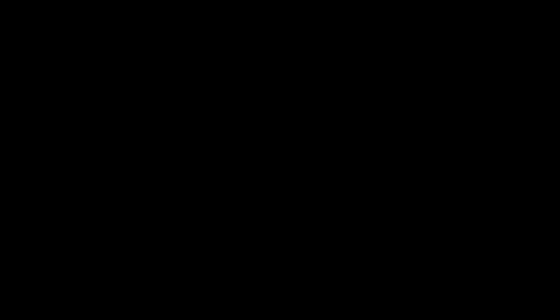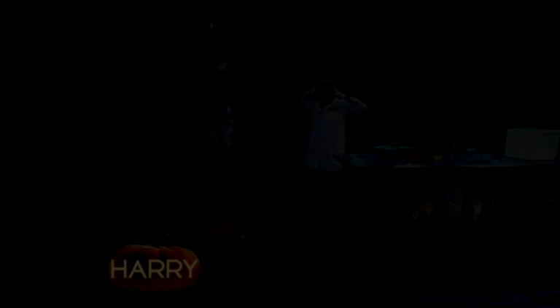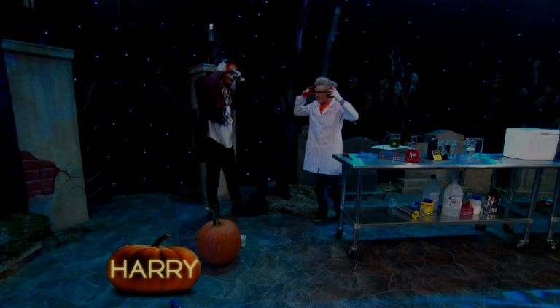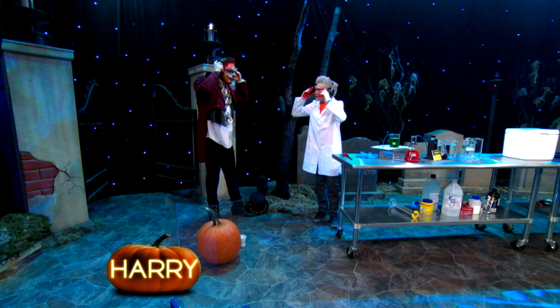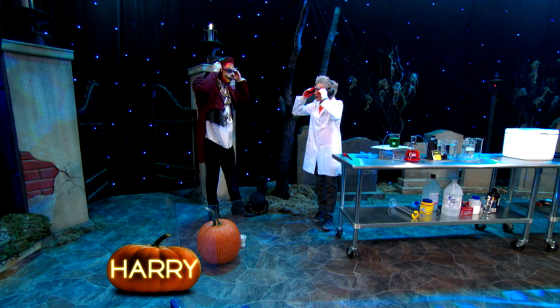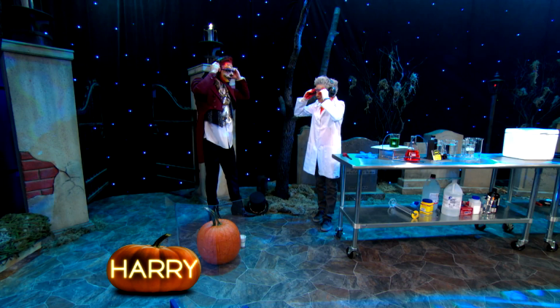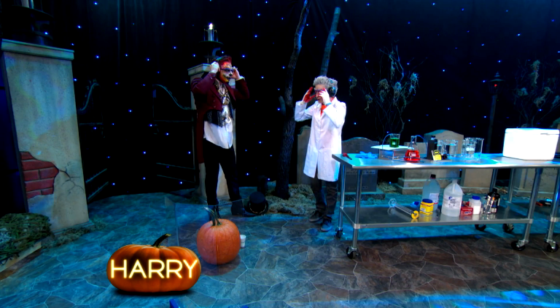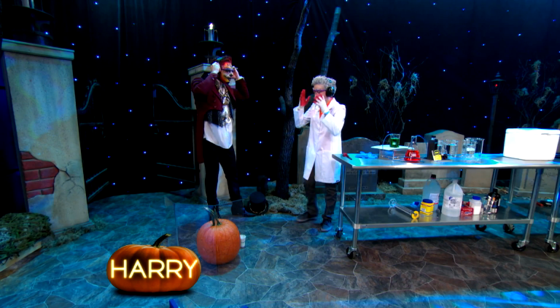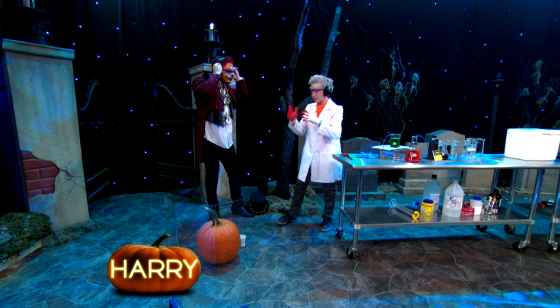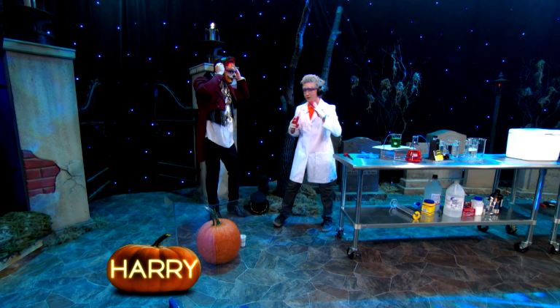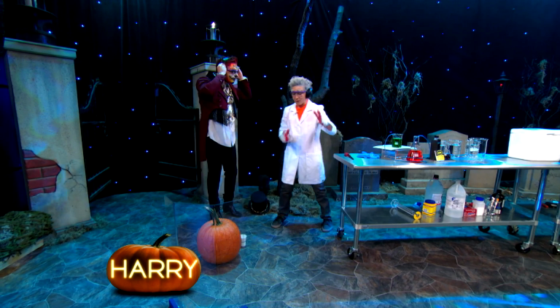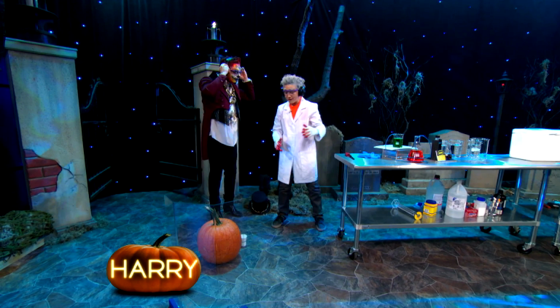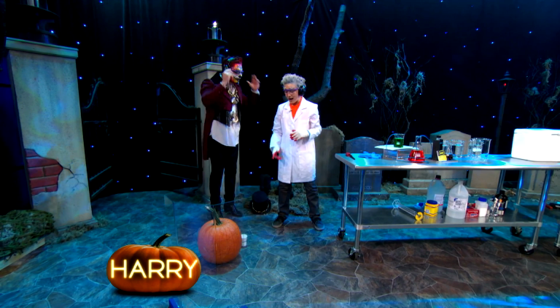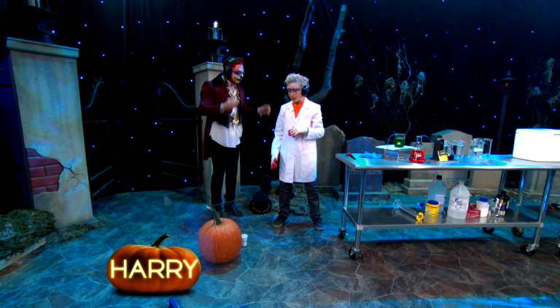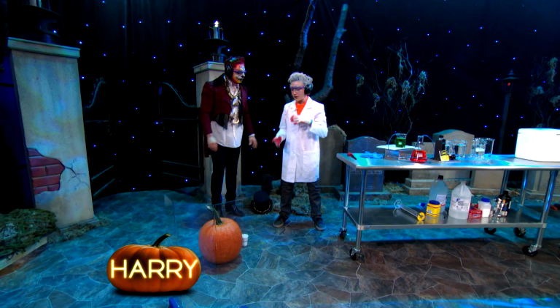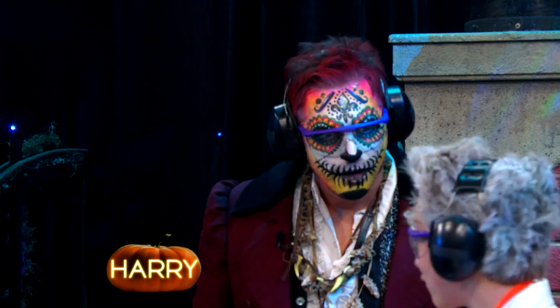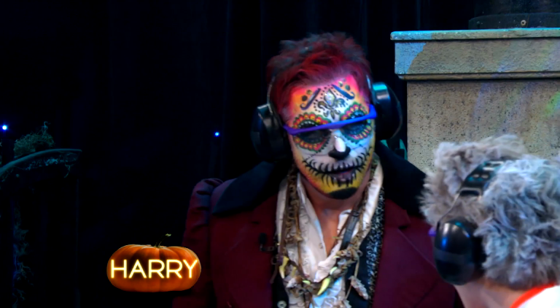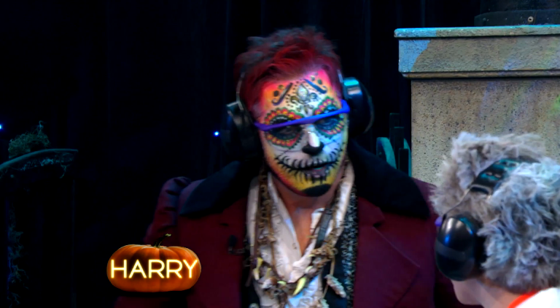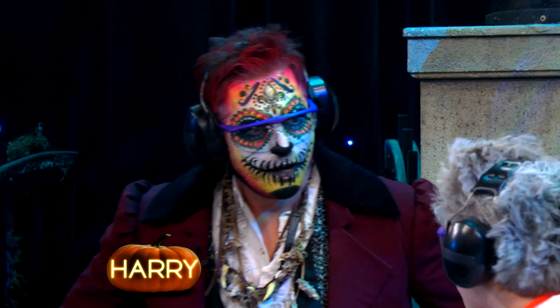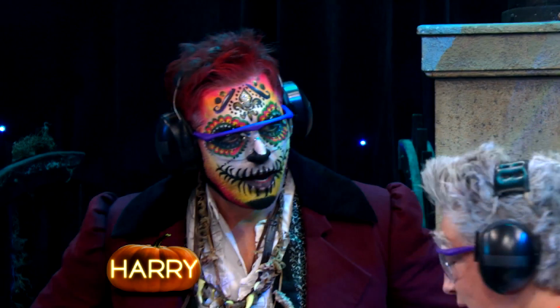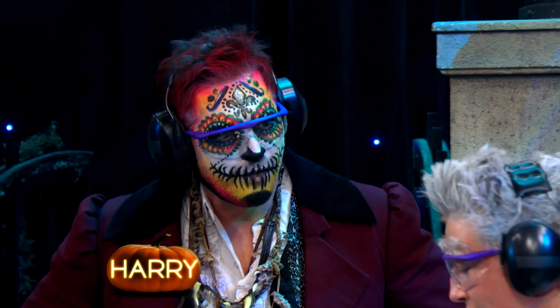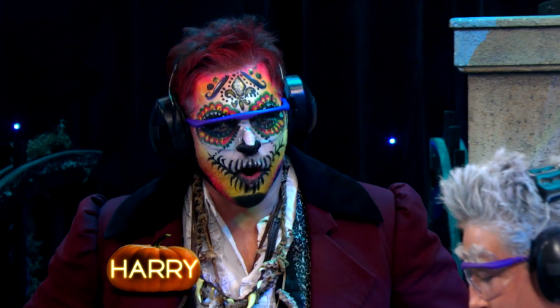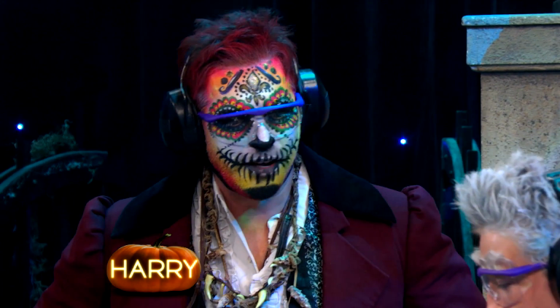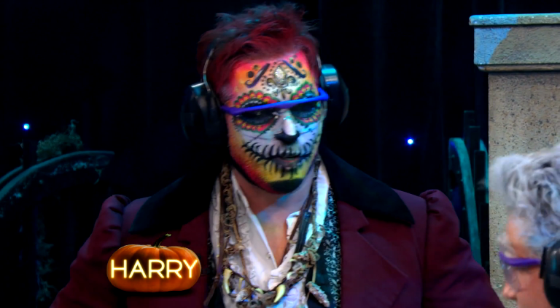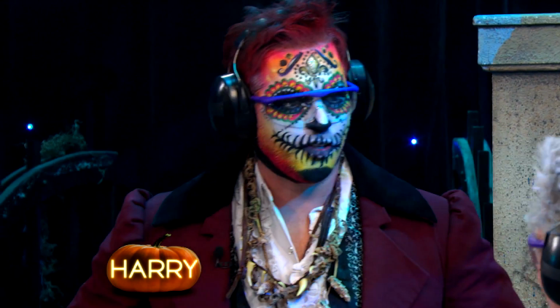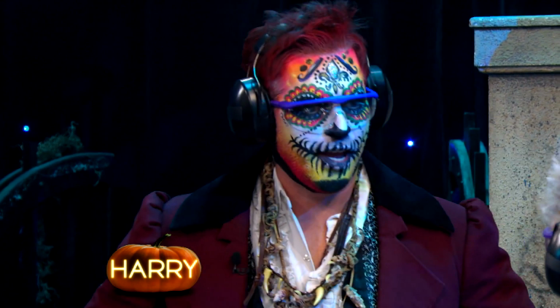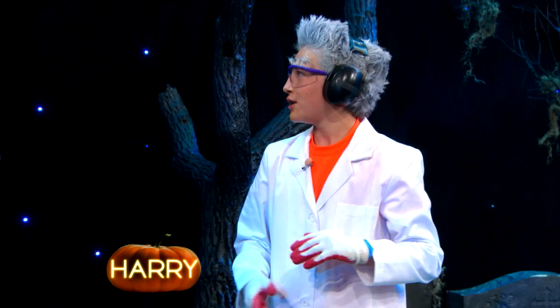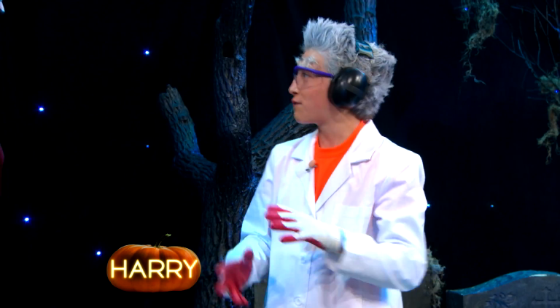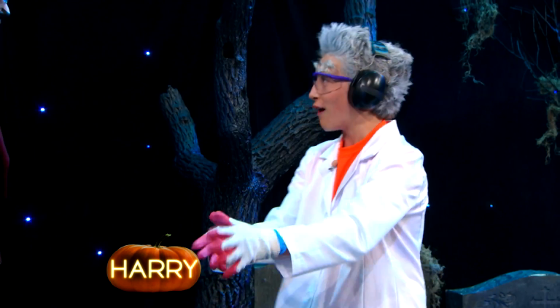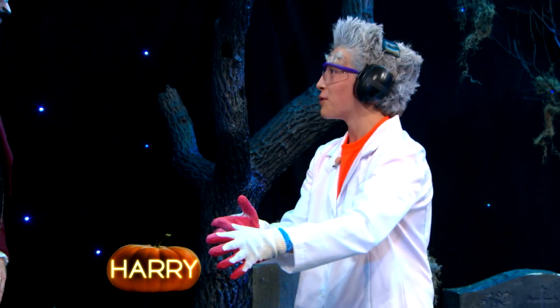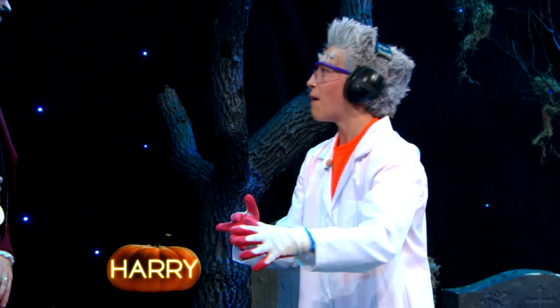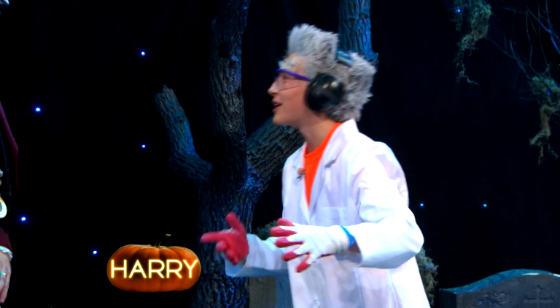Now imagine this. You're ready for Halloween, you've carved your pumpkin. You've carved your pumpkin.